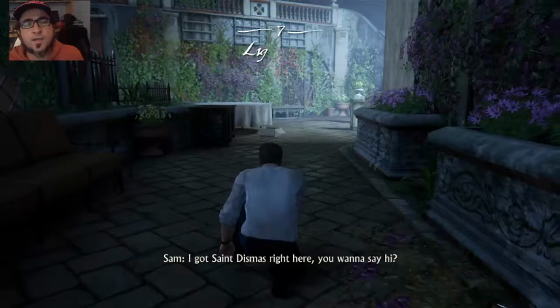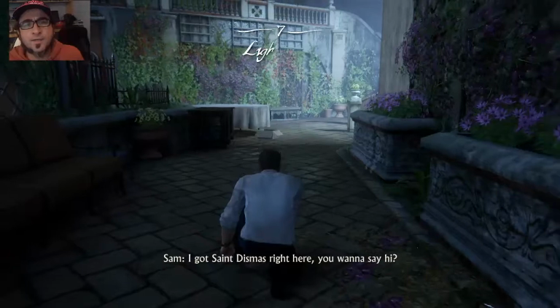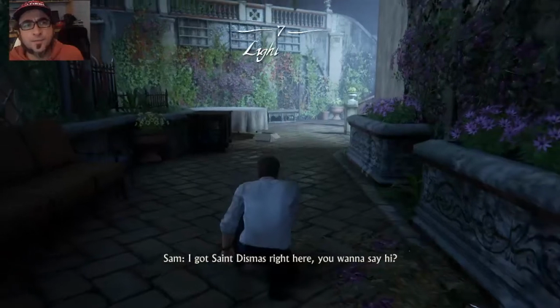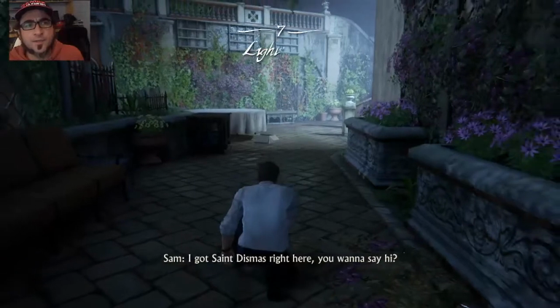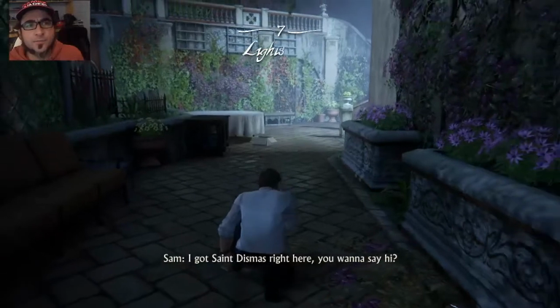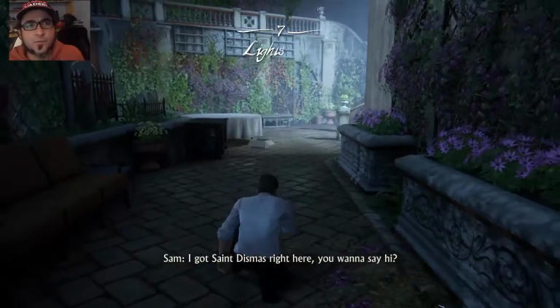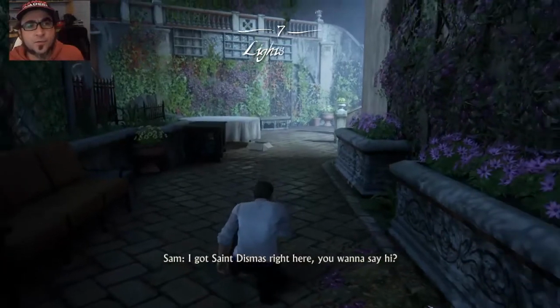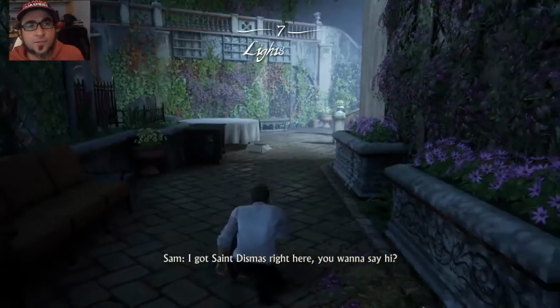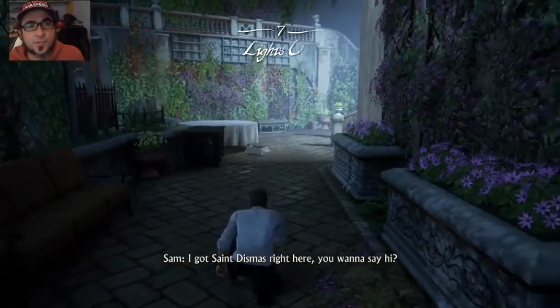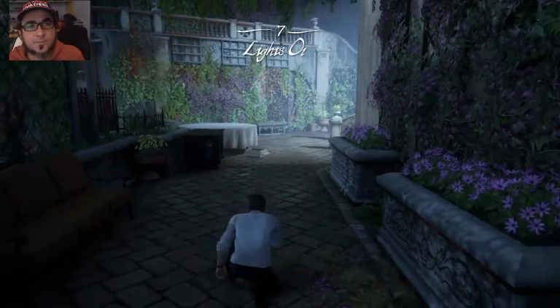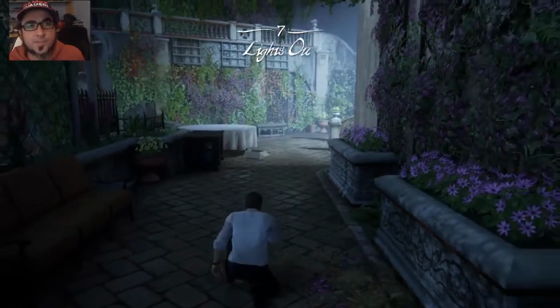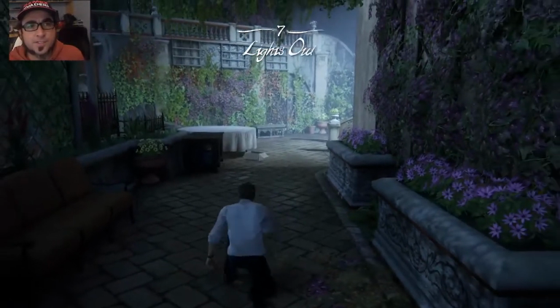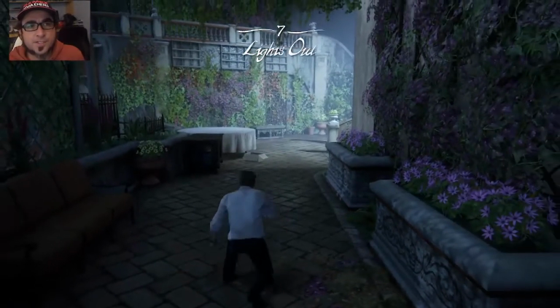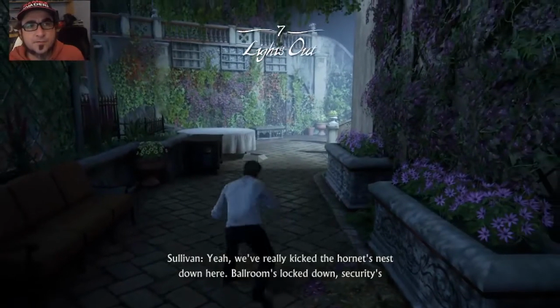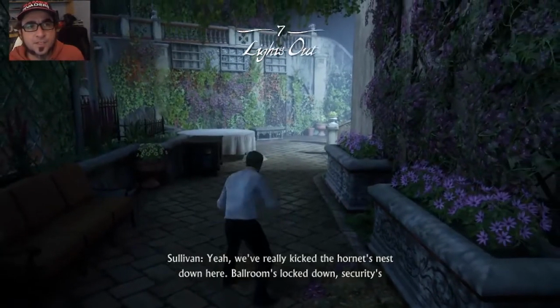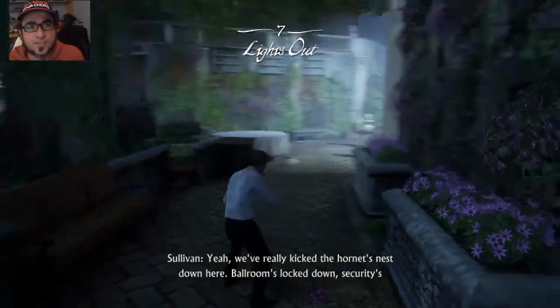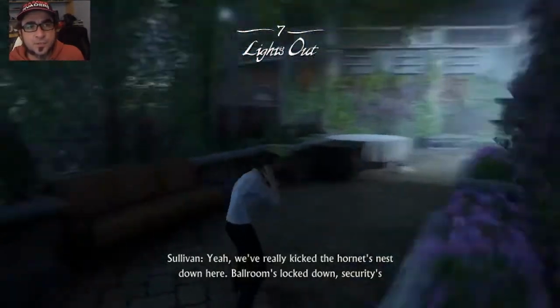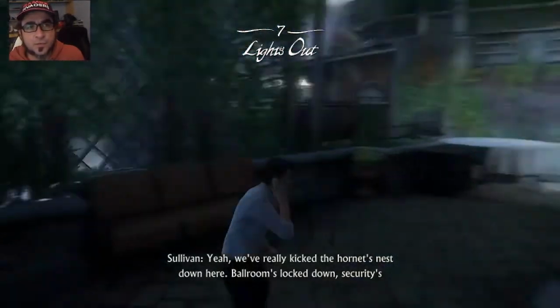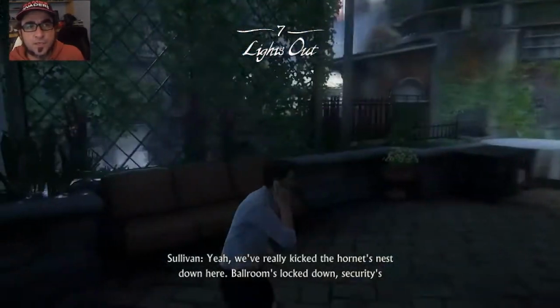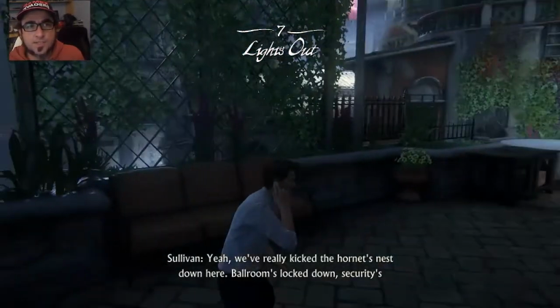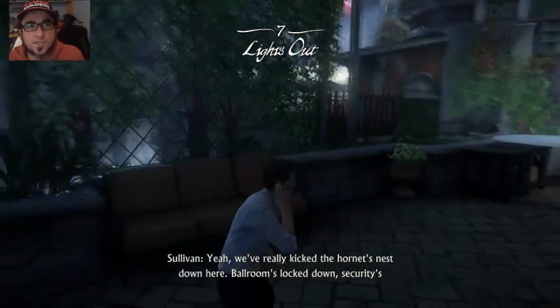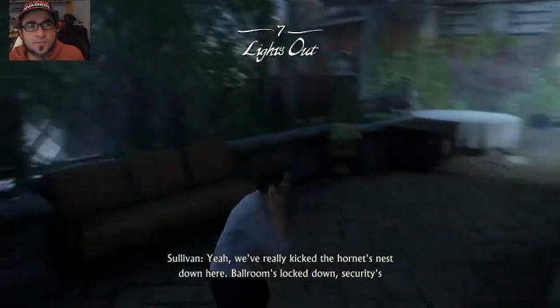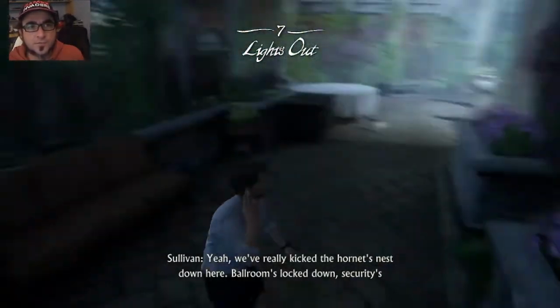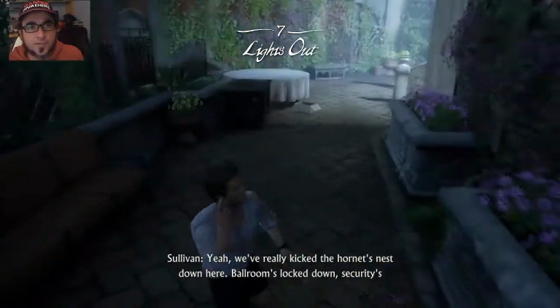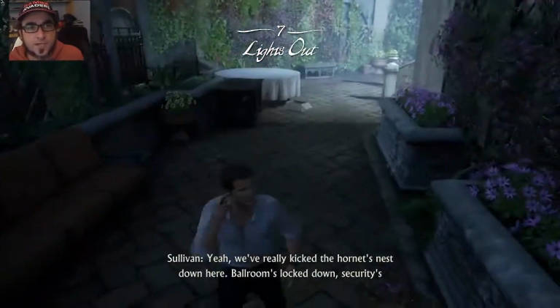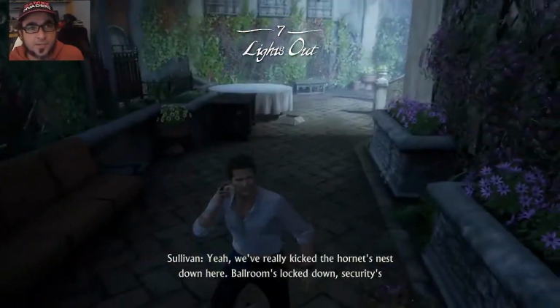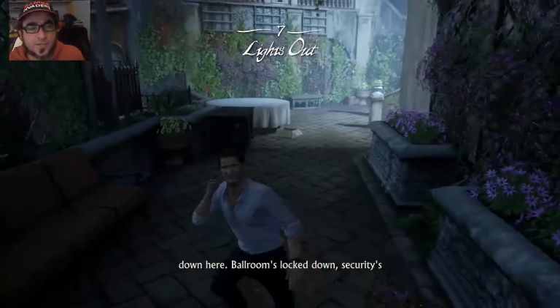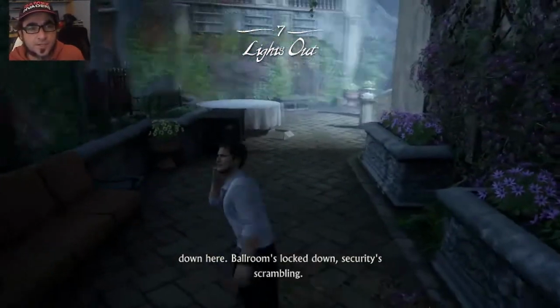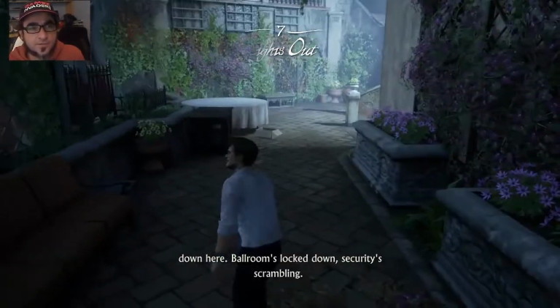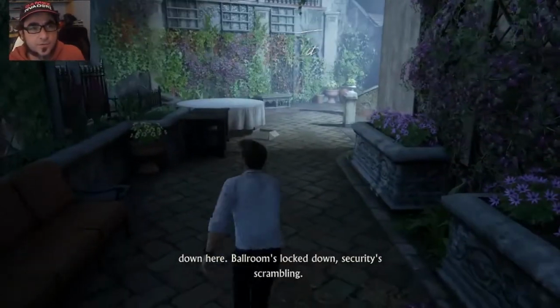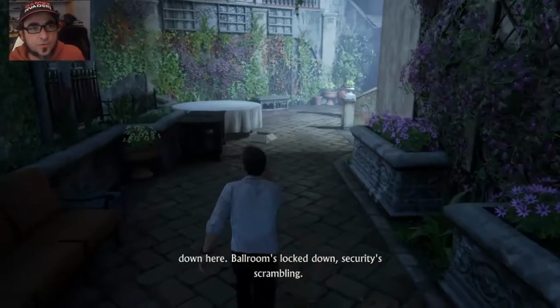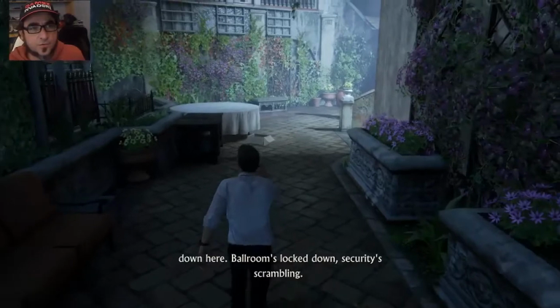Hey there, peoples. Welcome to Chapter 7 — it's called Lights Out of Uncharted 4.